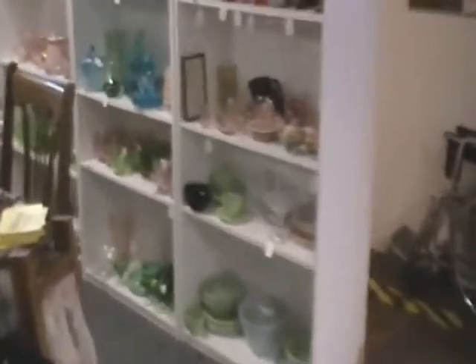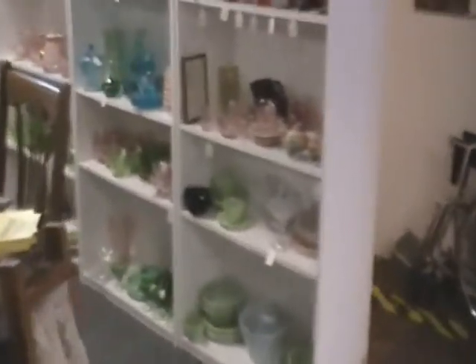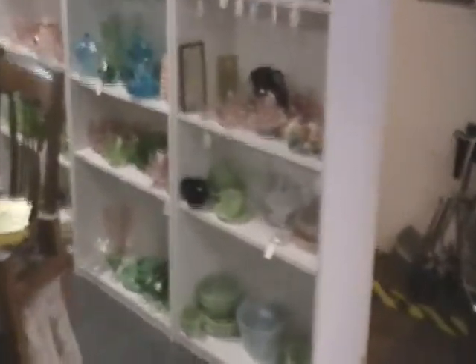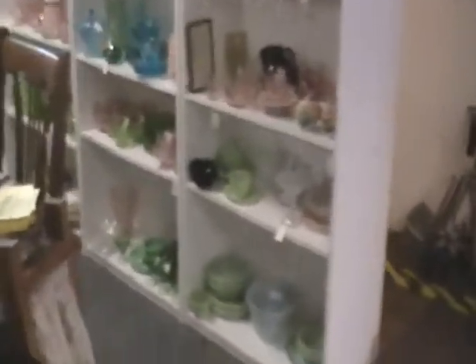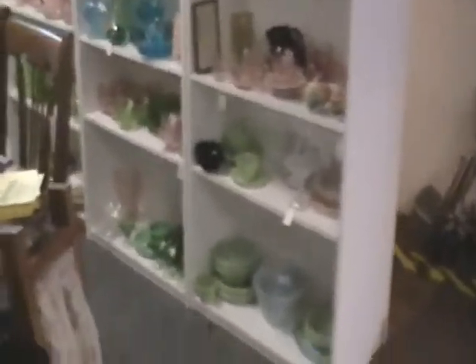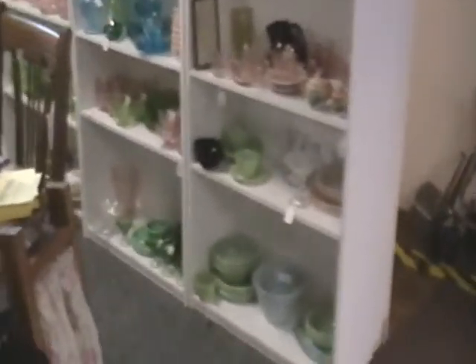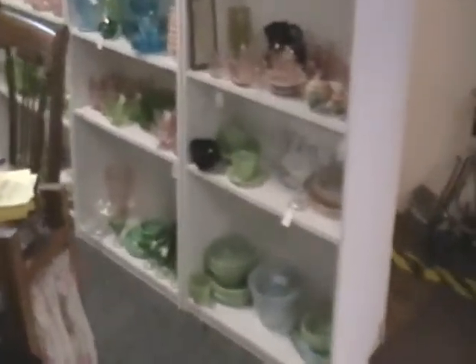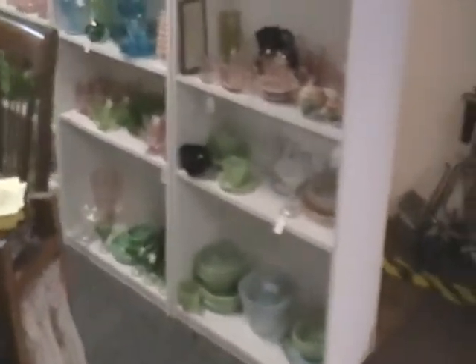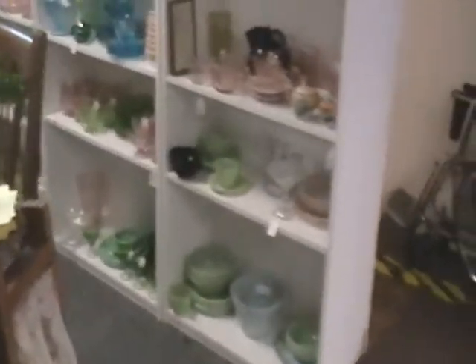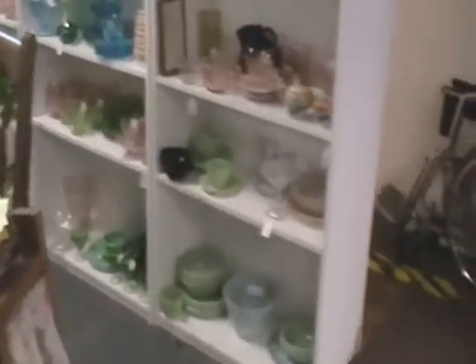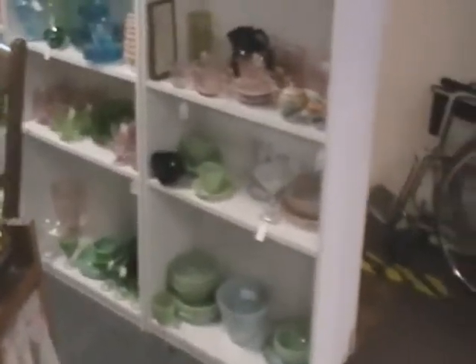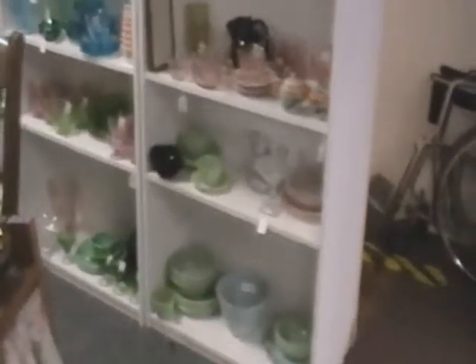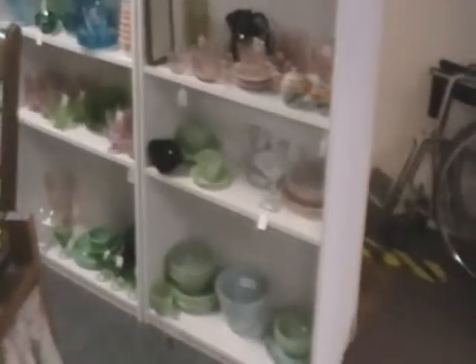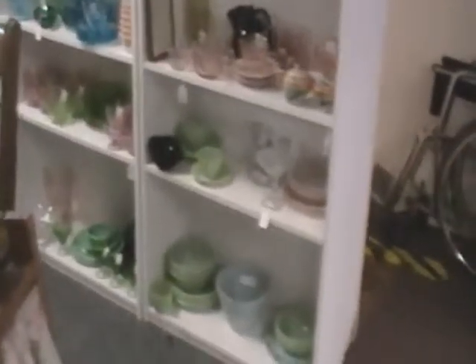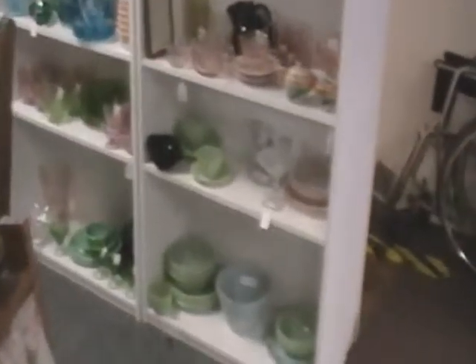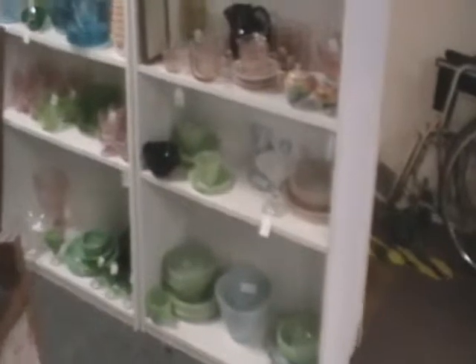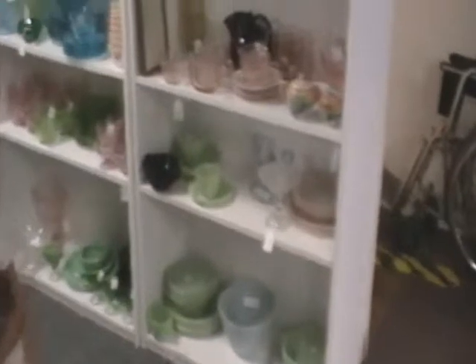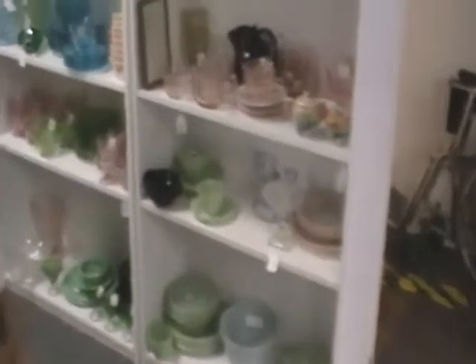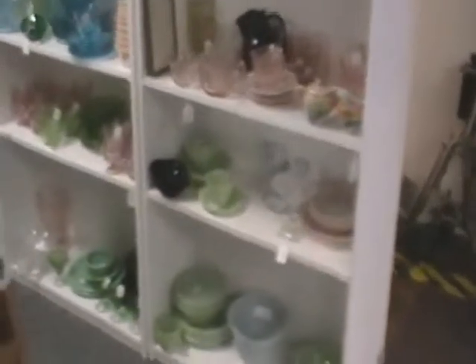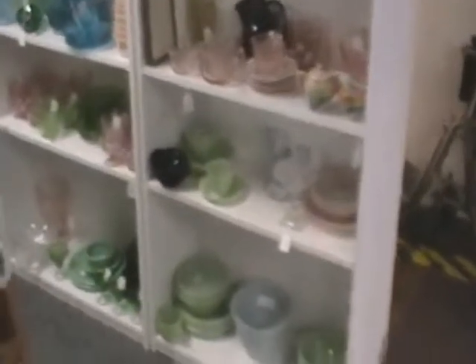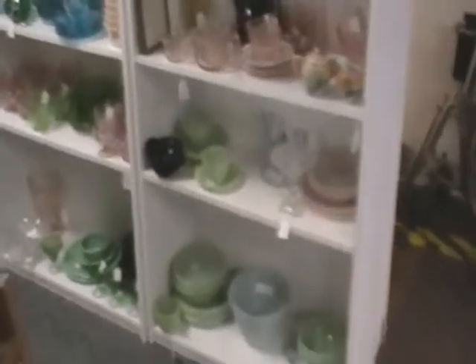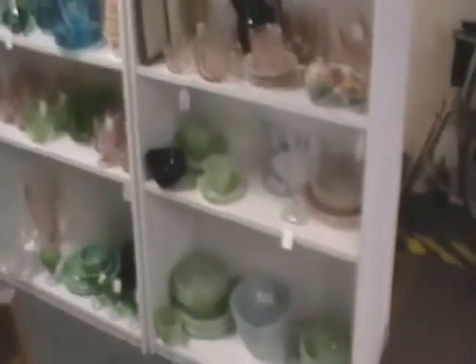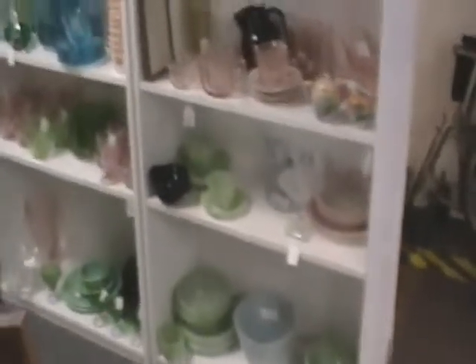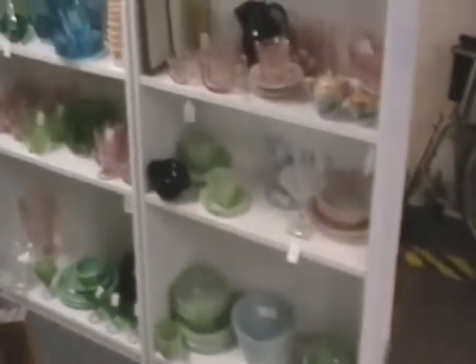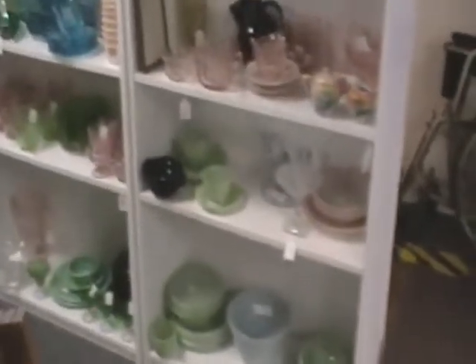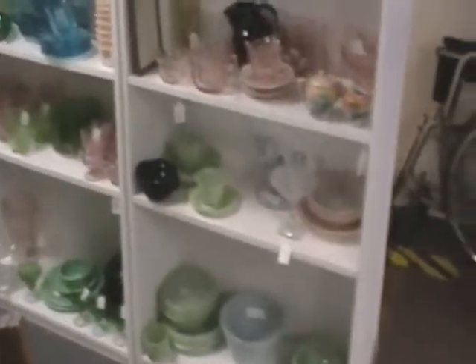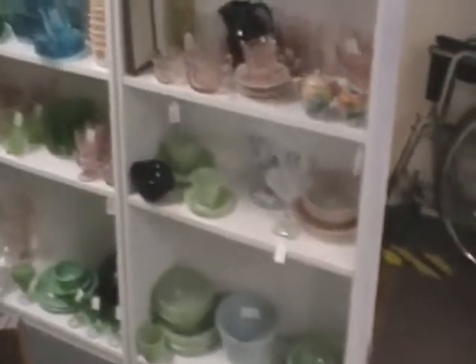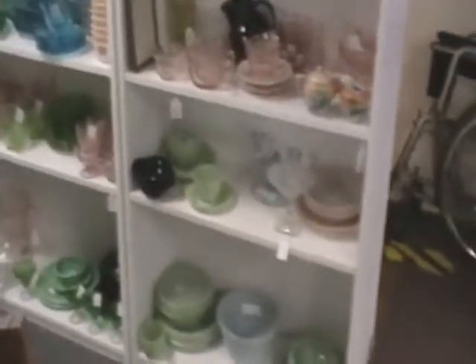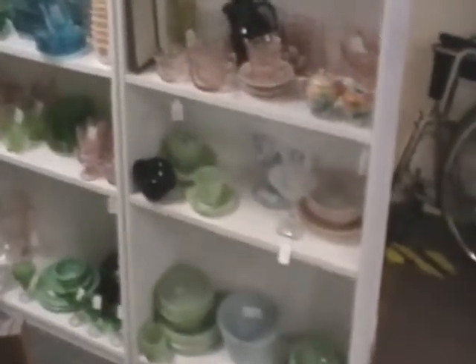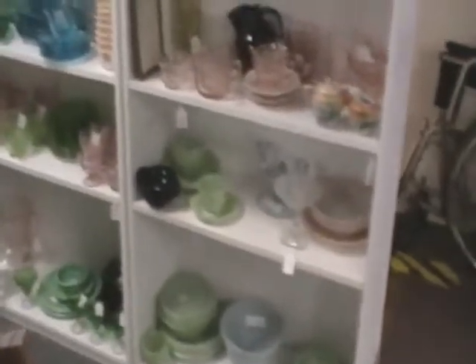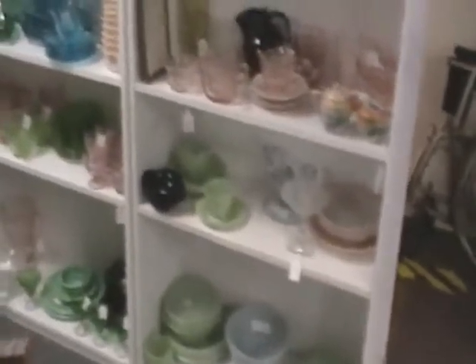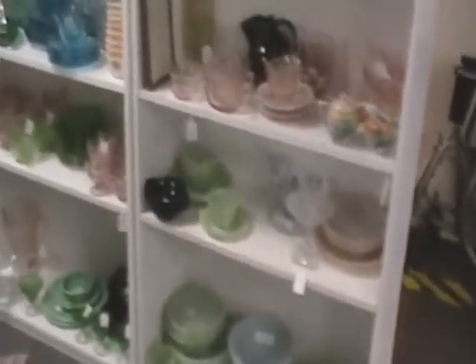As I mentioned, they carry glassware, prints, and also pottery and china.